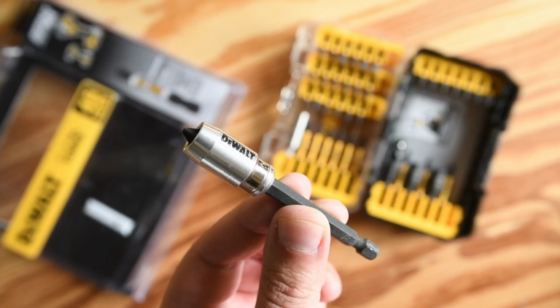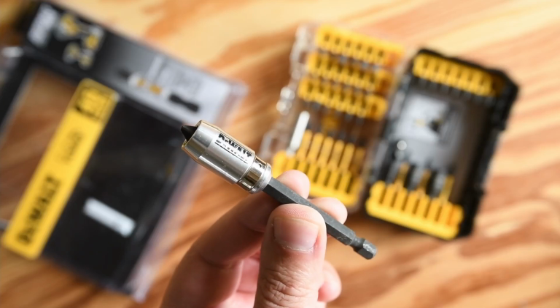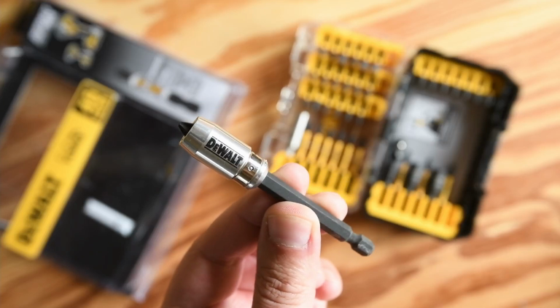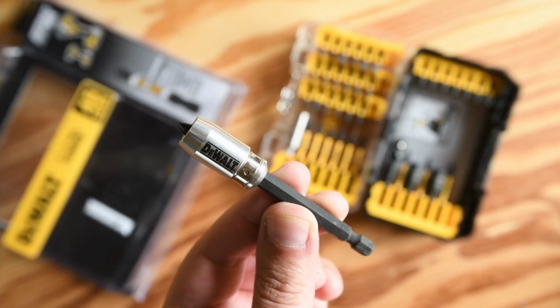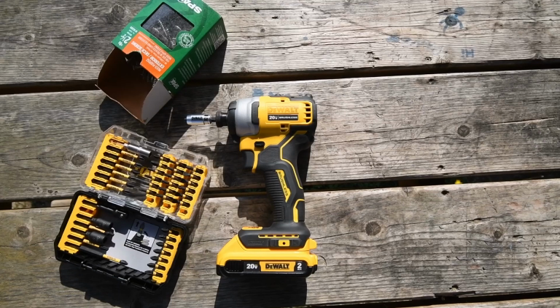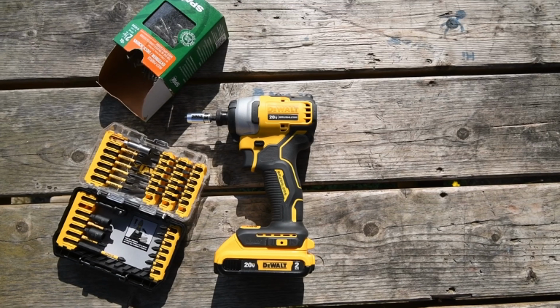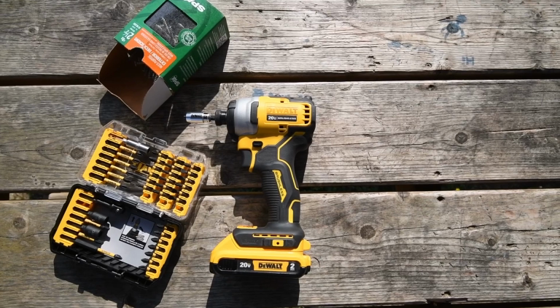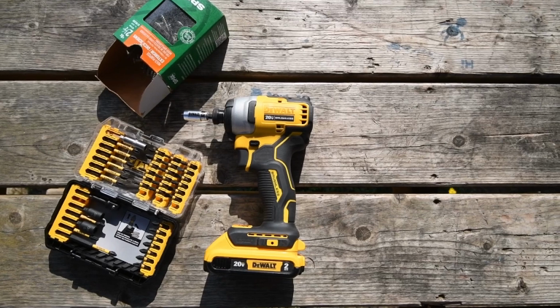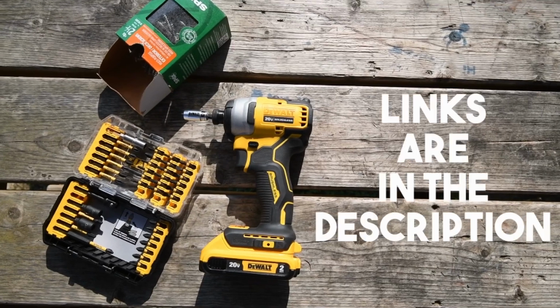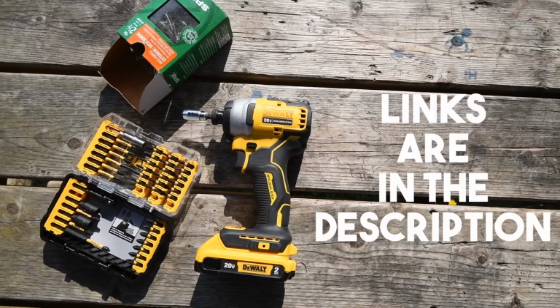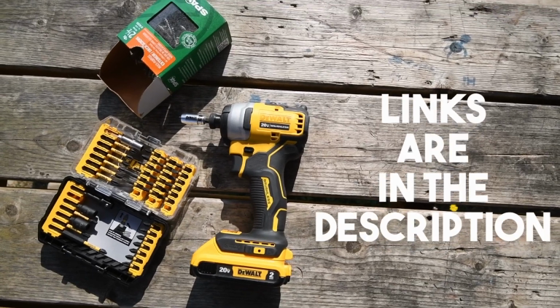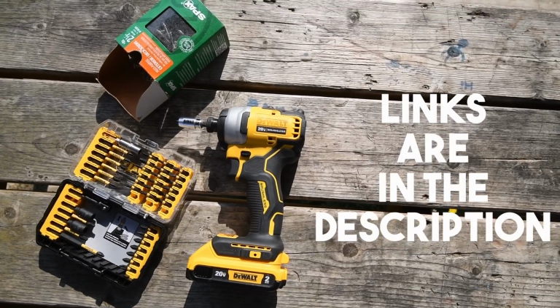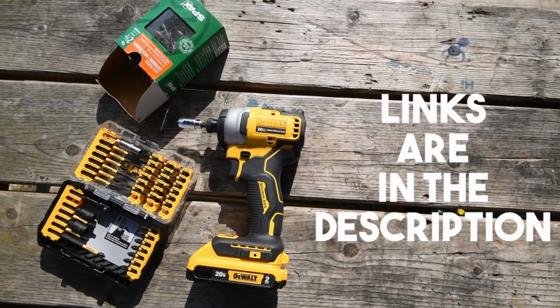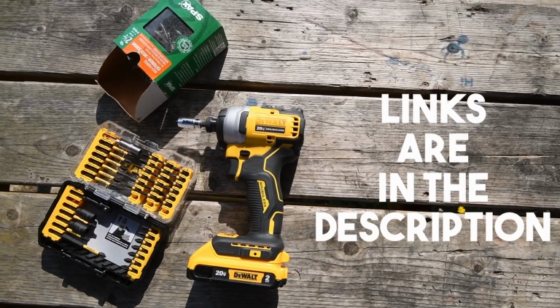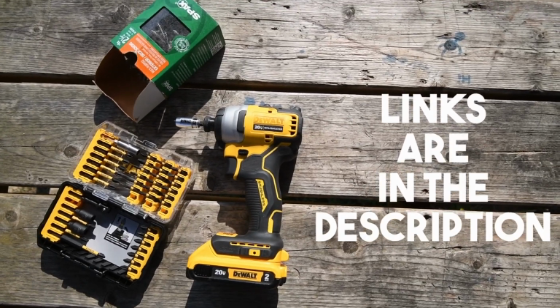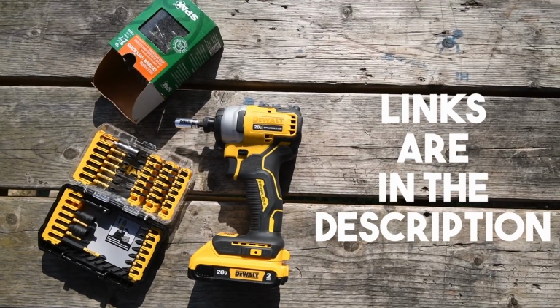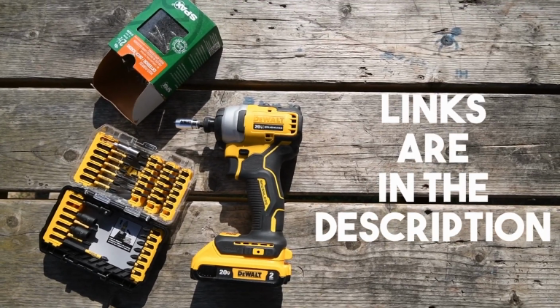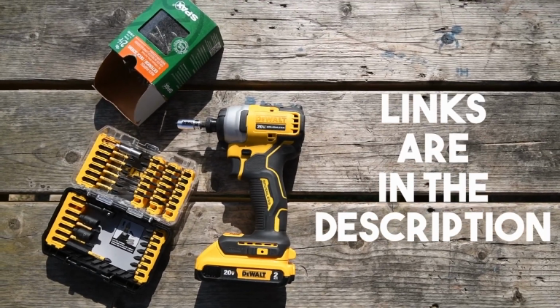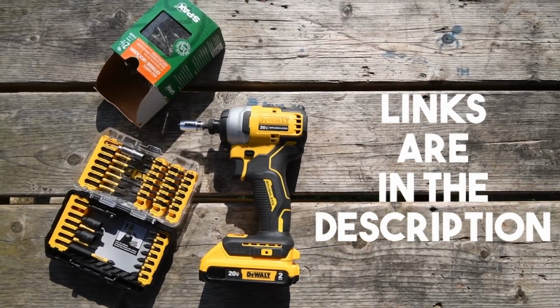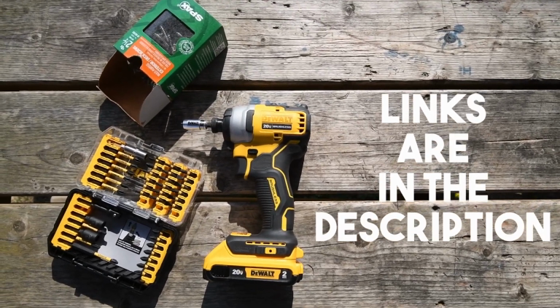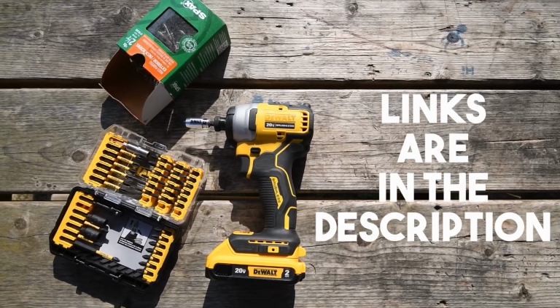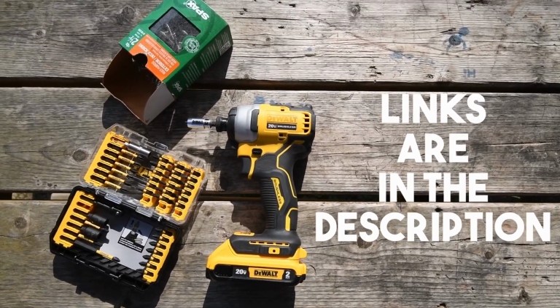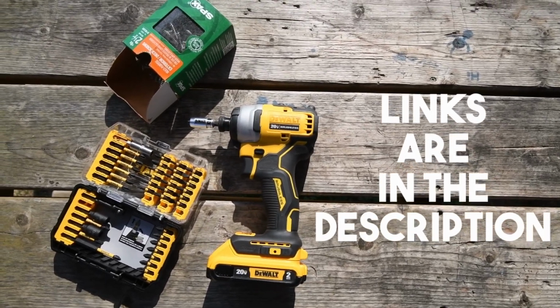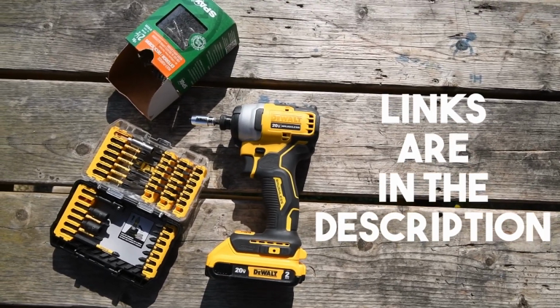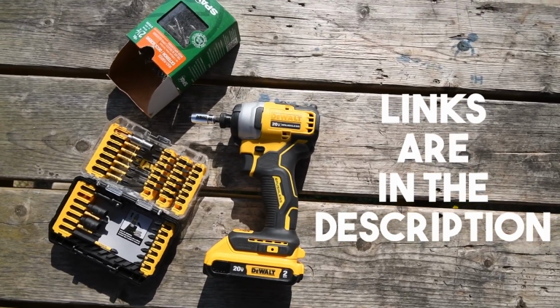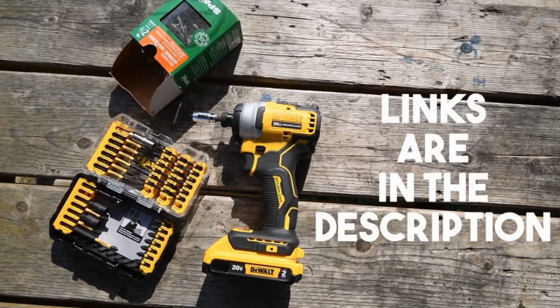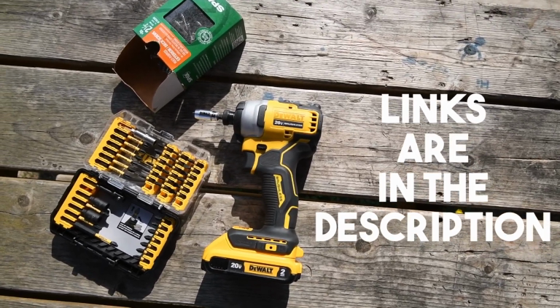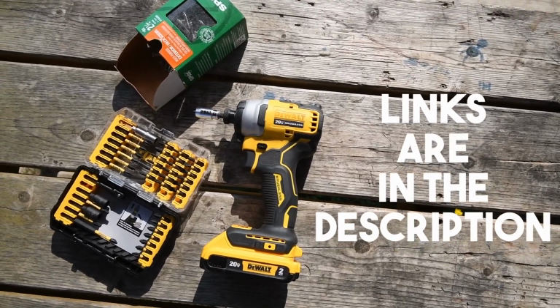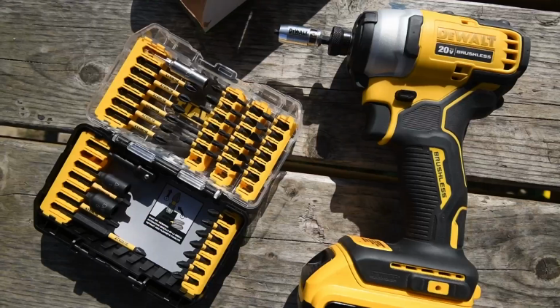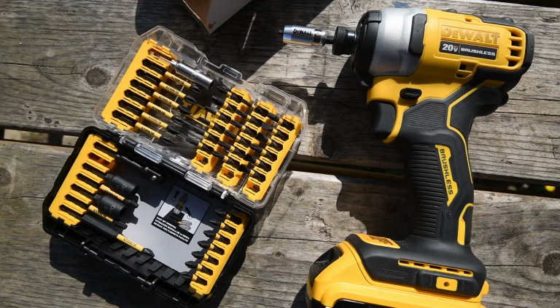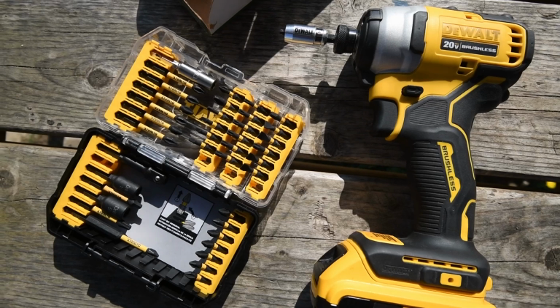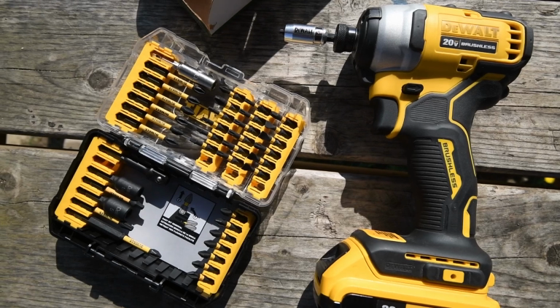Let's get ready for our verdict. If you like DeWalt and you need a sturdy bit set, you should pick the one with the 40 pieces.